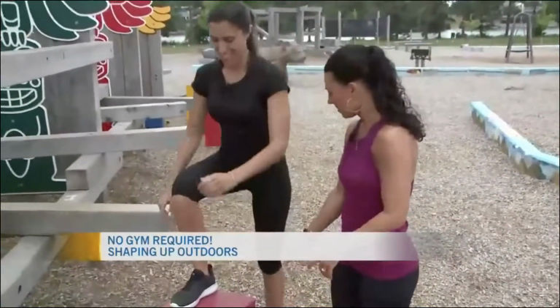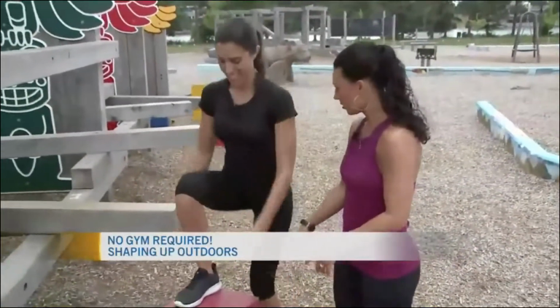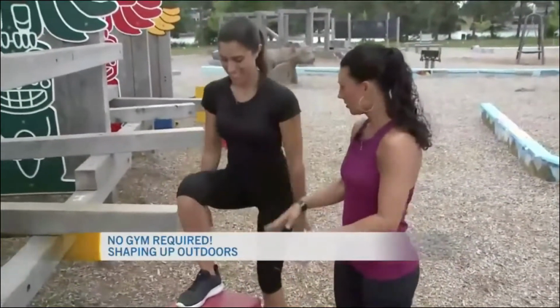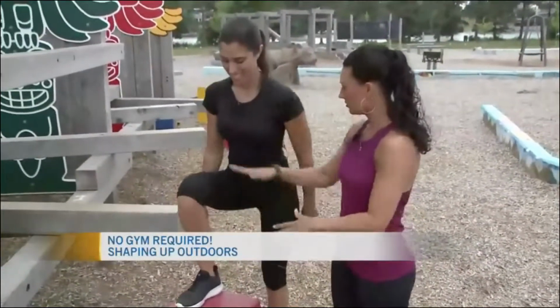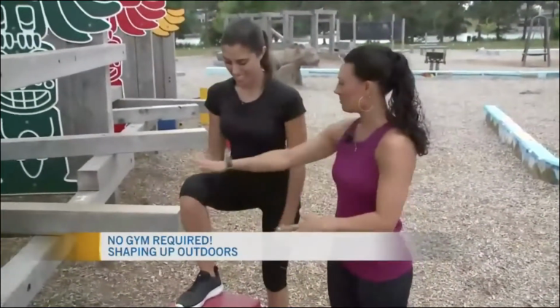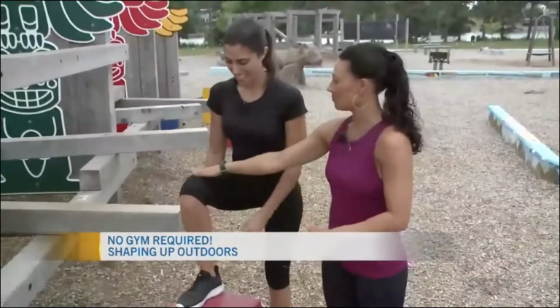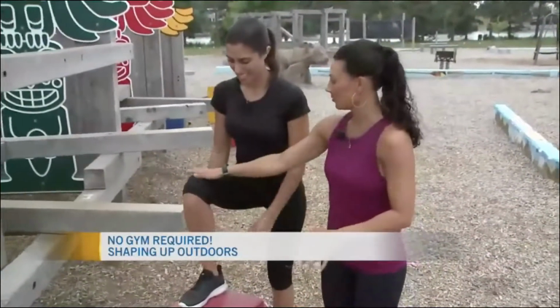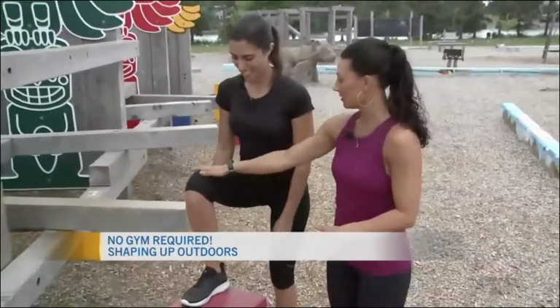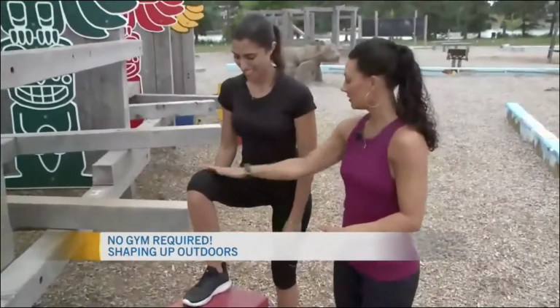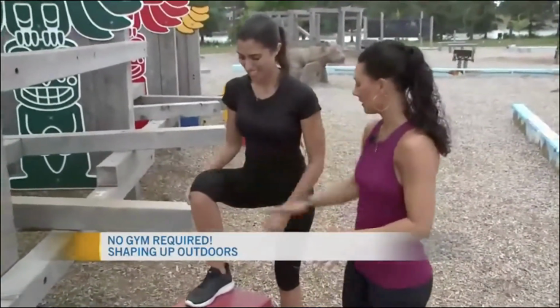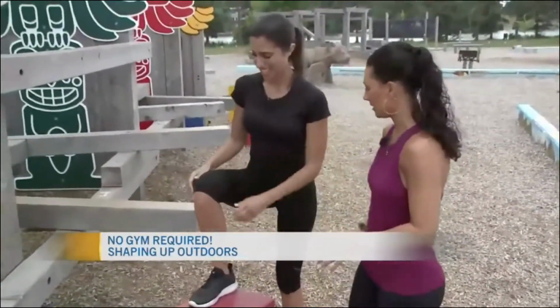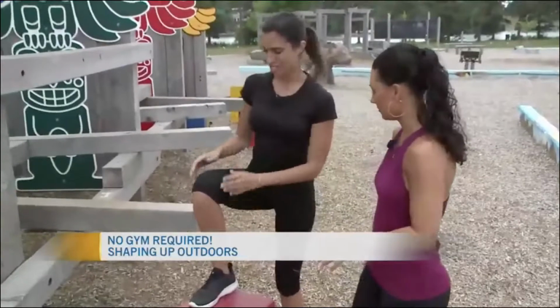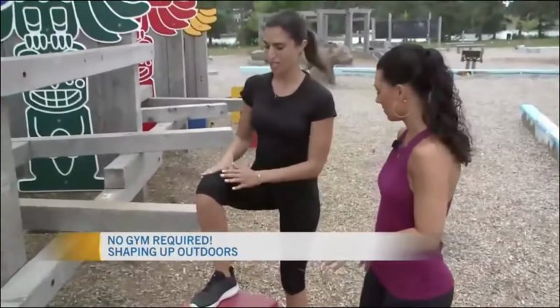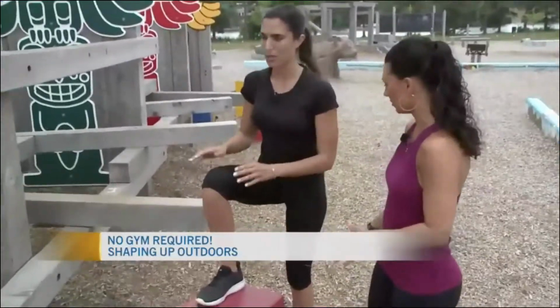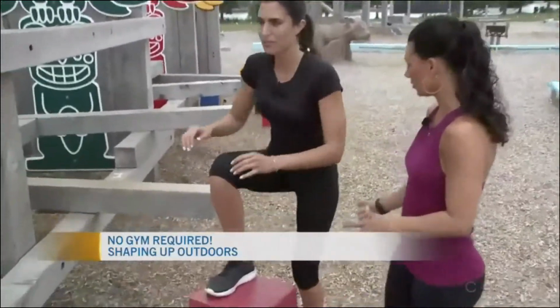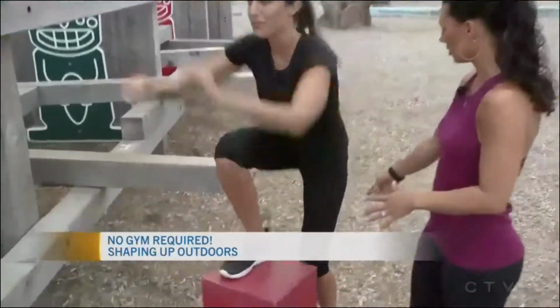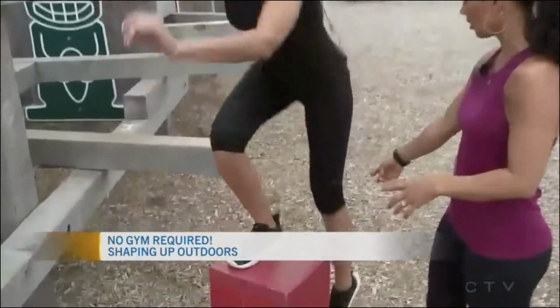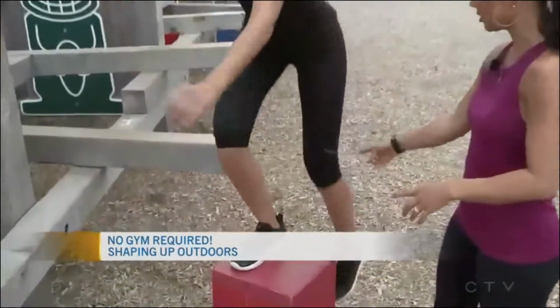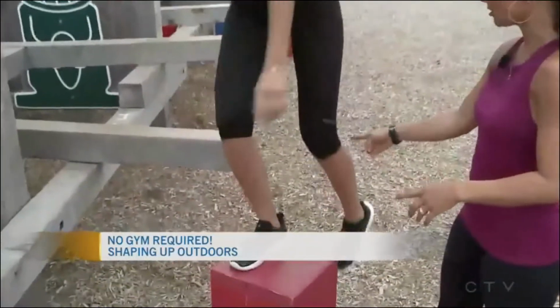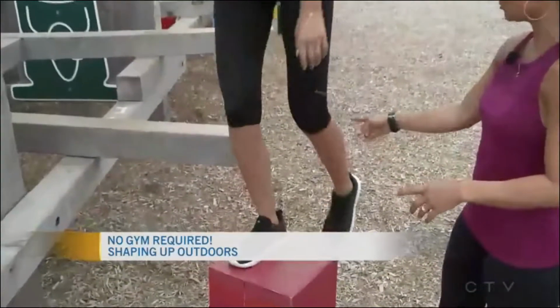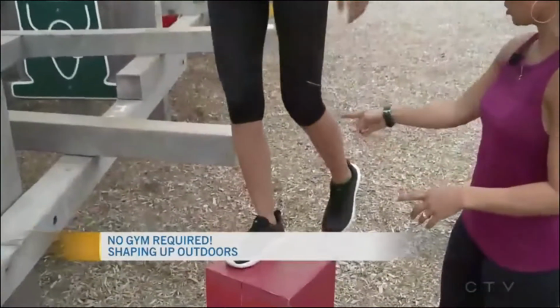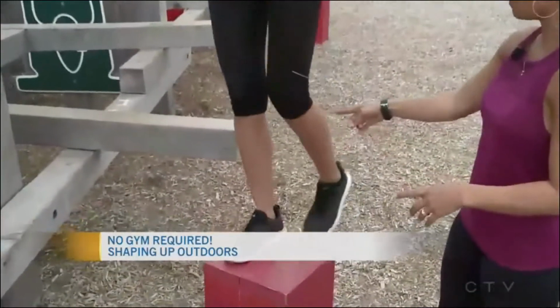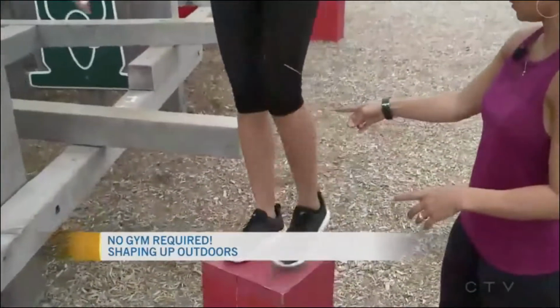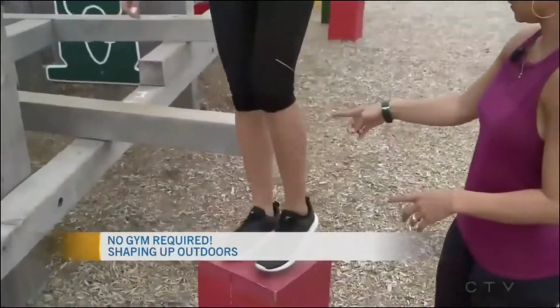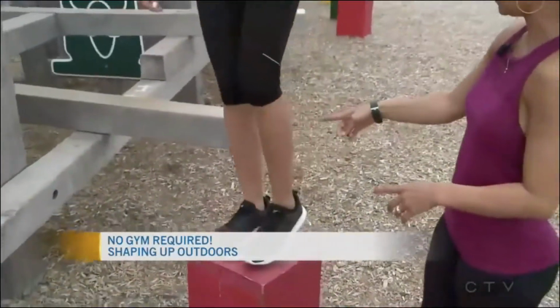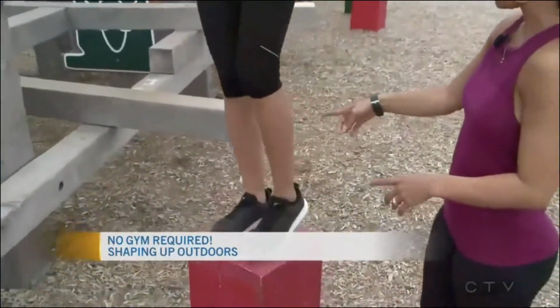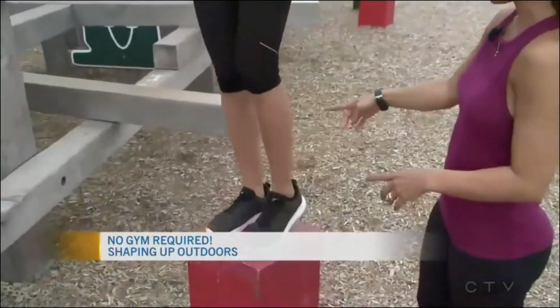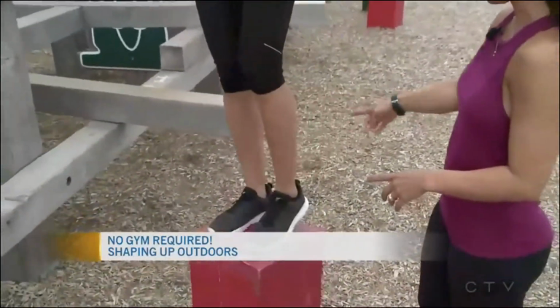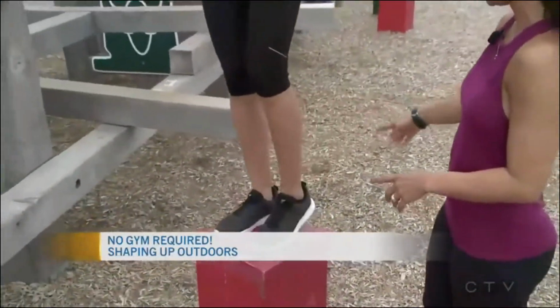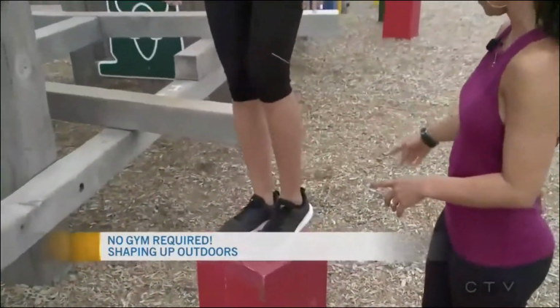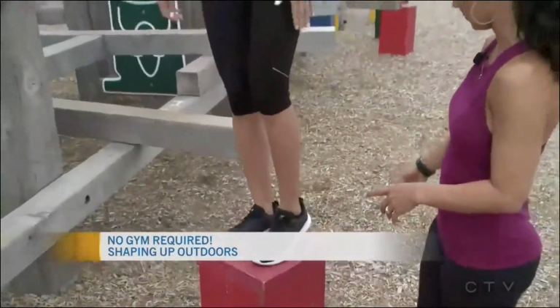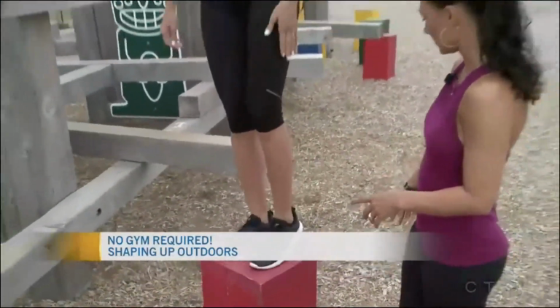You're going to step up using this leg primarily. You're gonna try not to push off with this other leg.